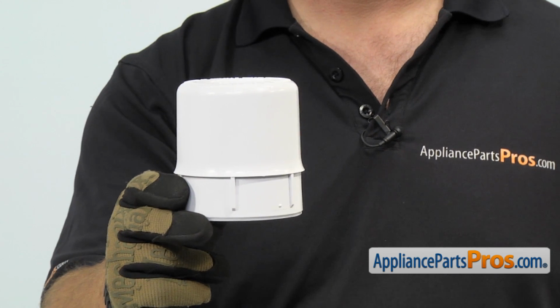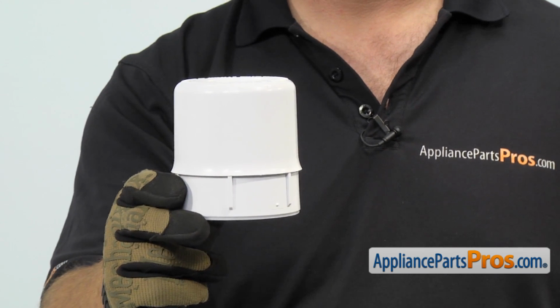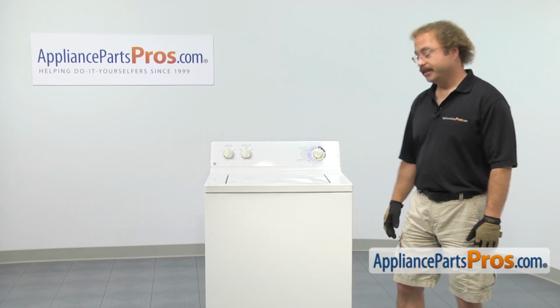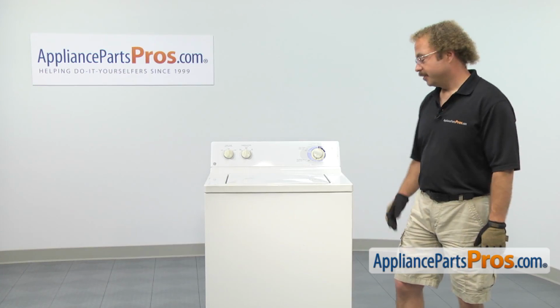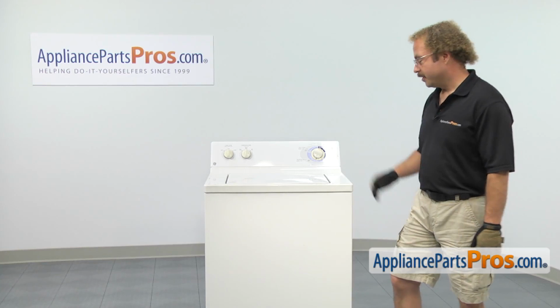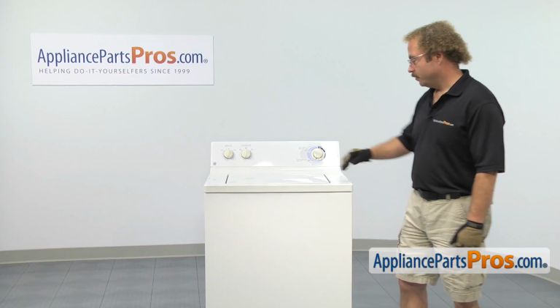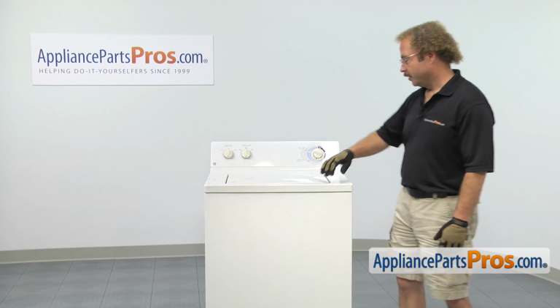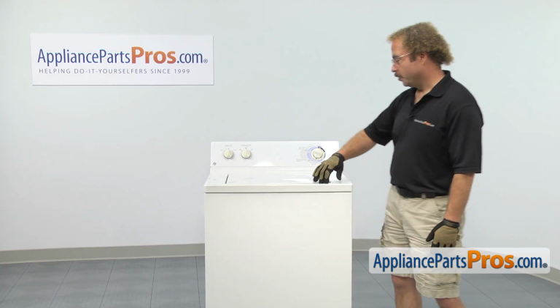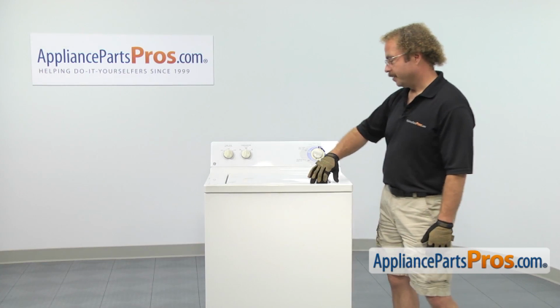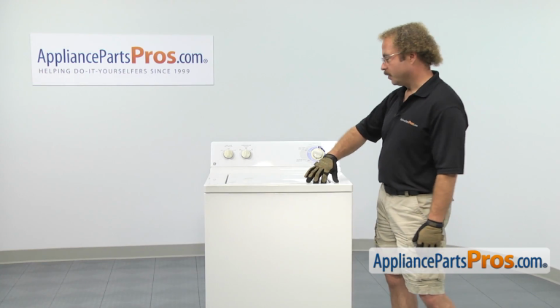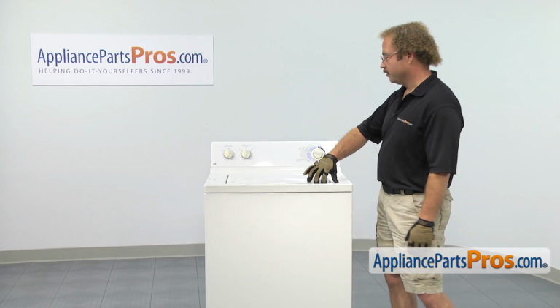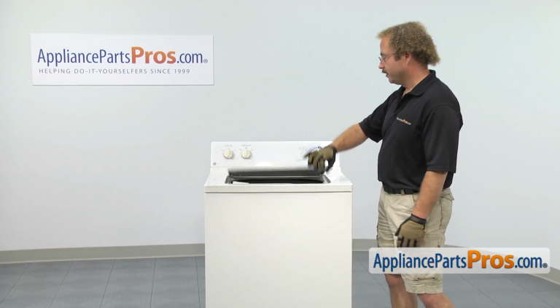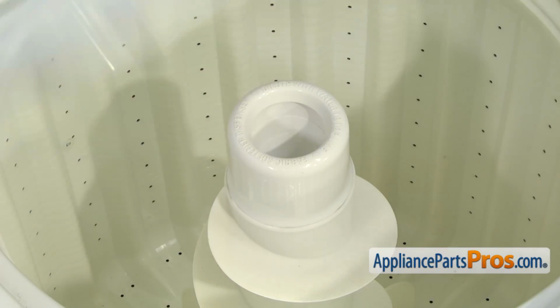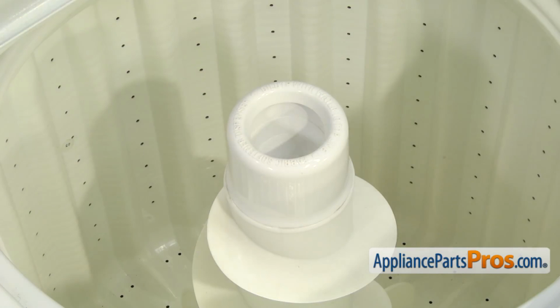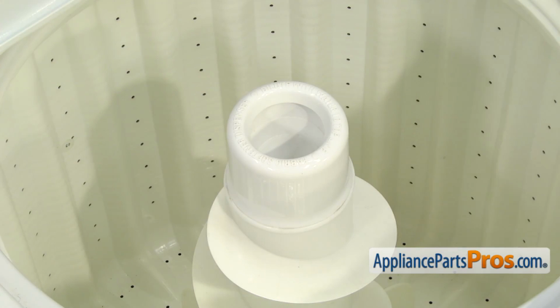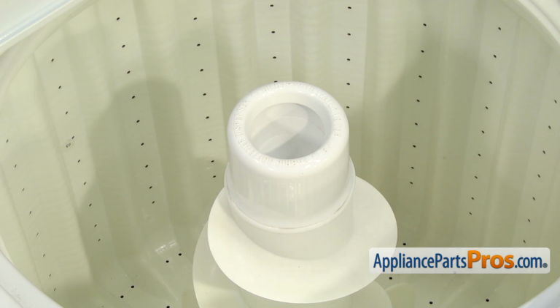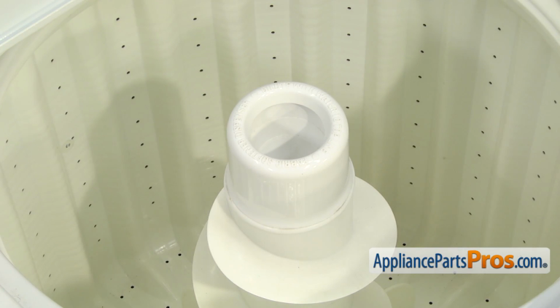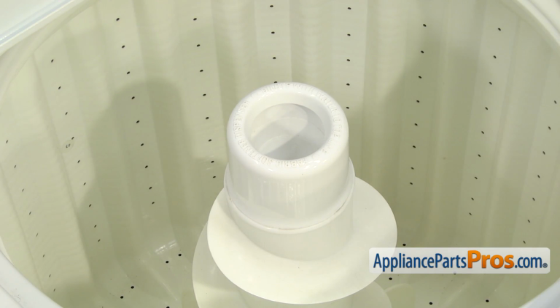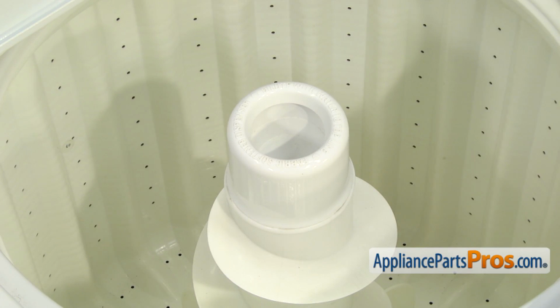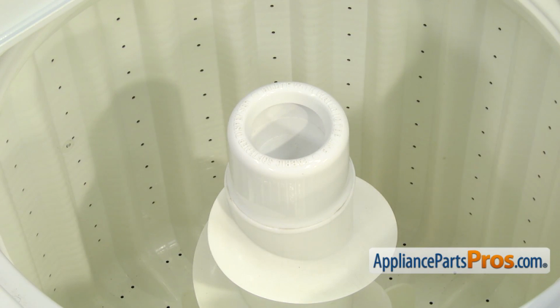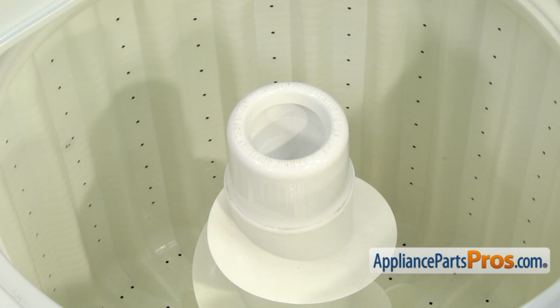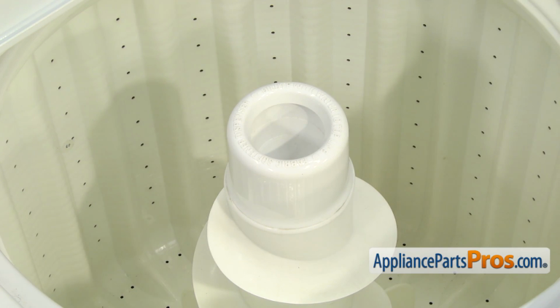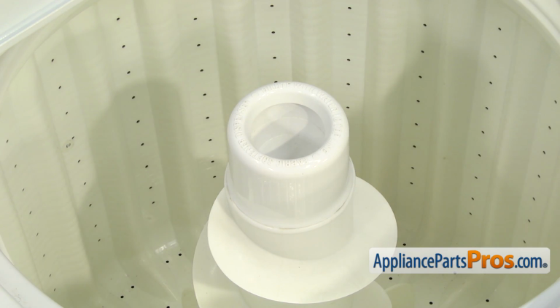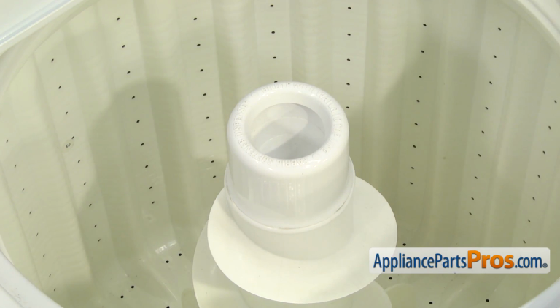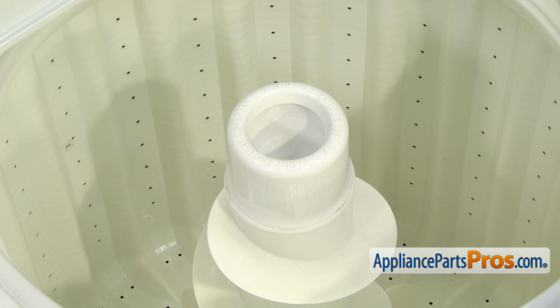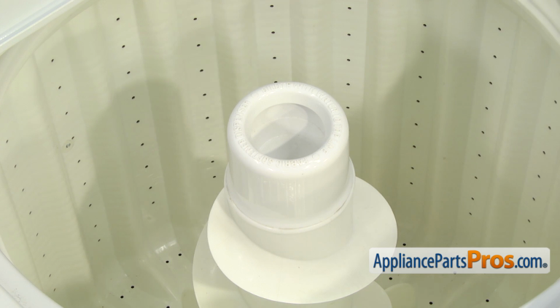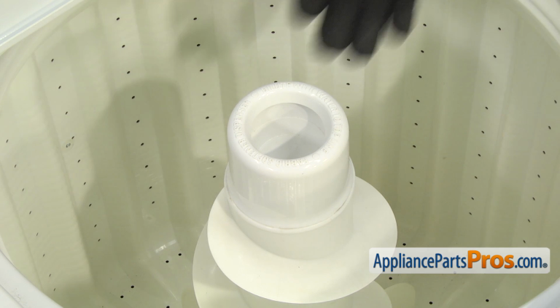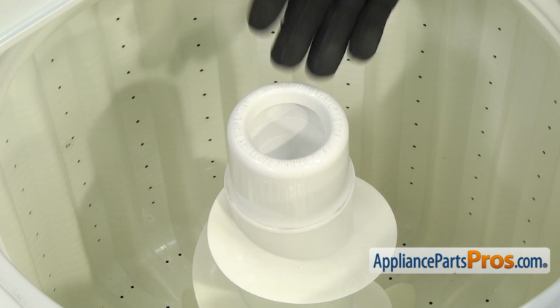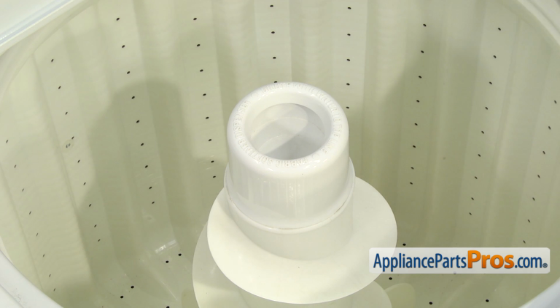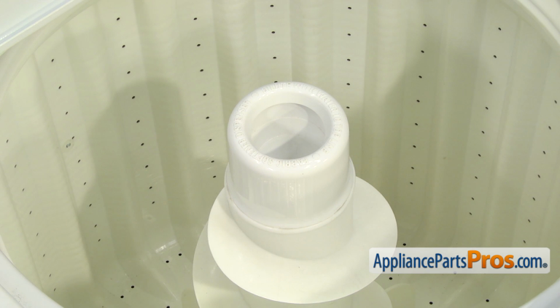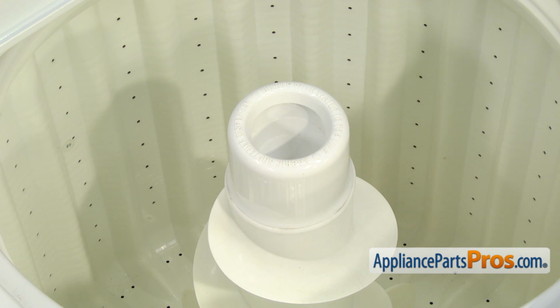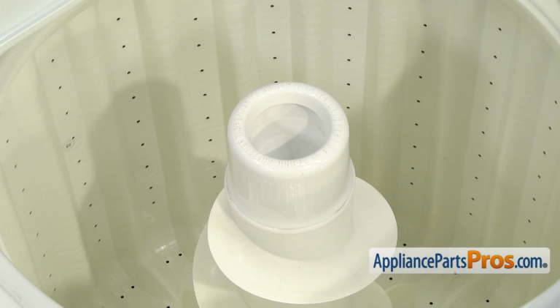In order to get to the part, we're going to open up the washer lid. Now that we have the lid open, we have access to the dispenser.